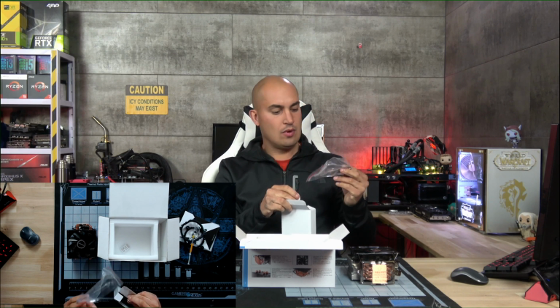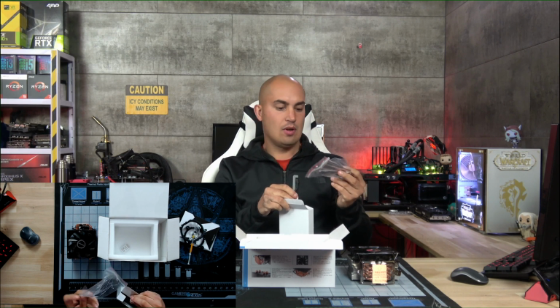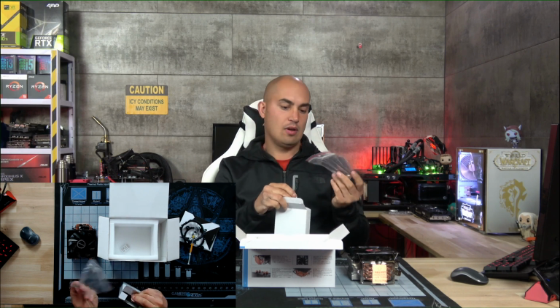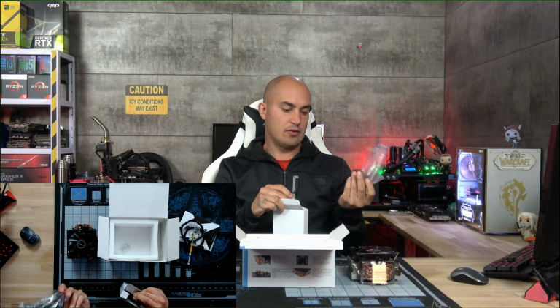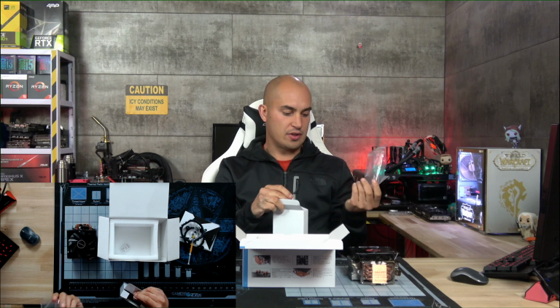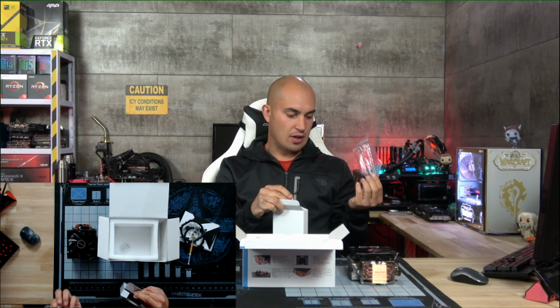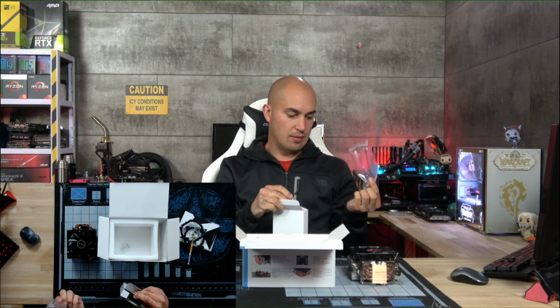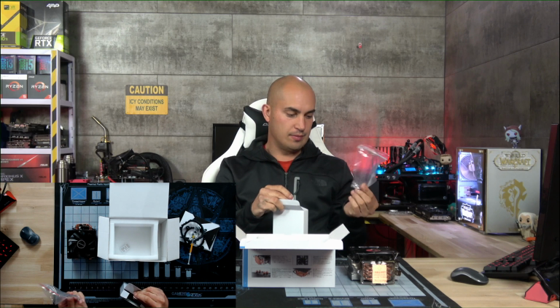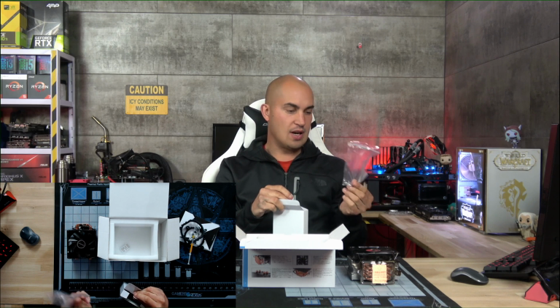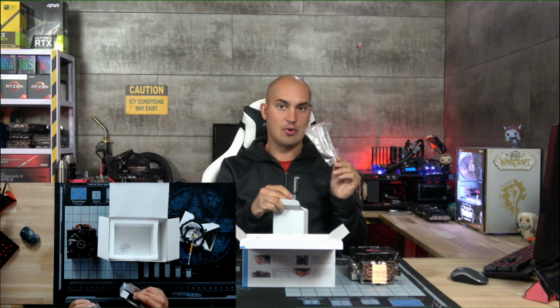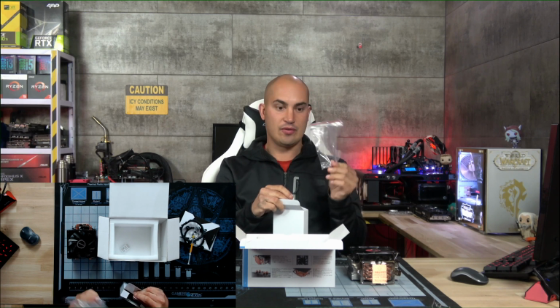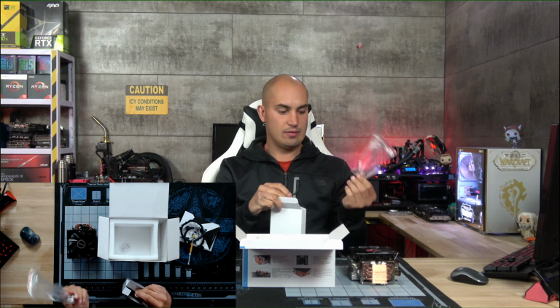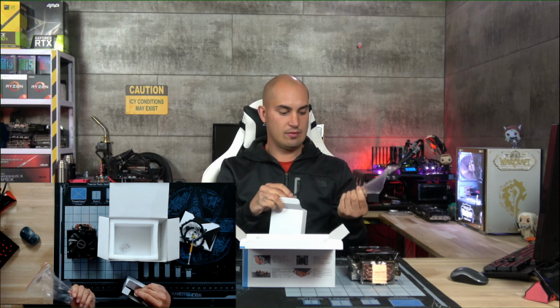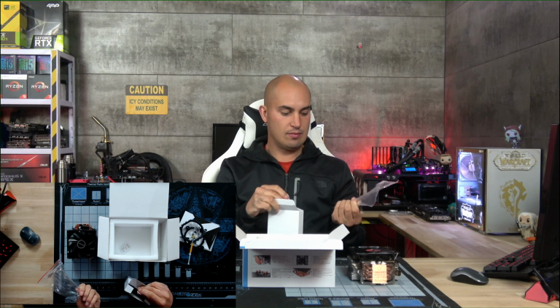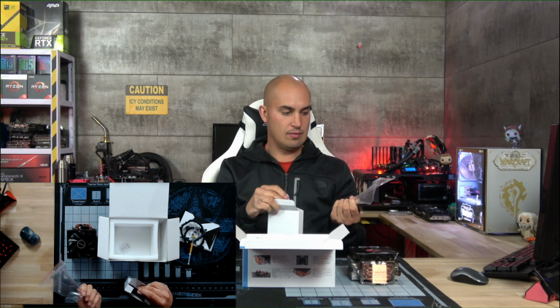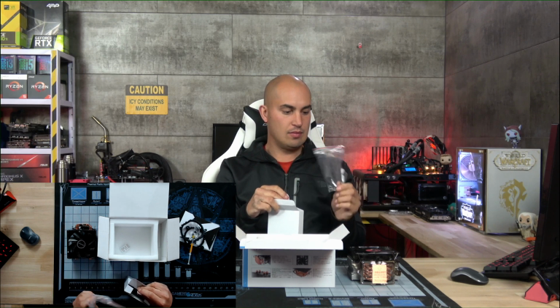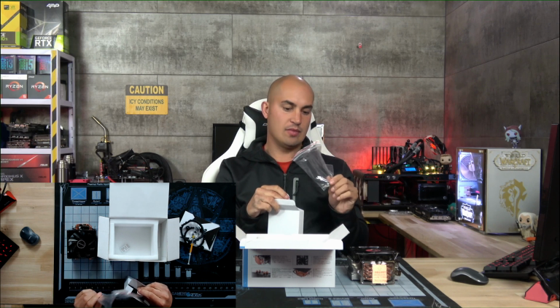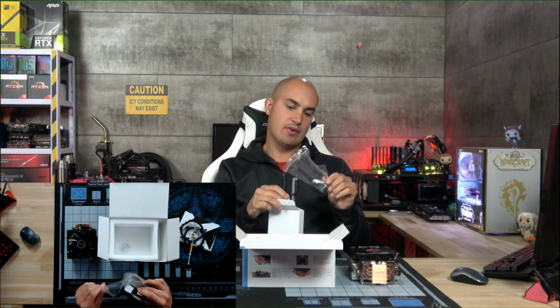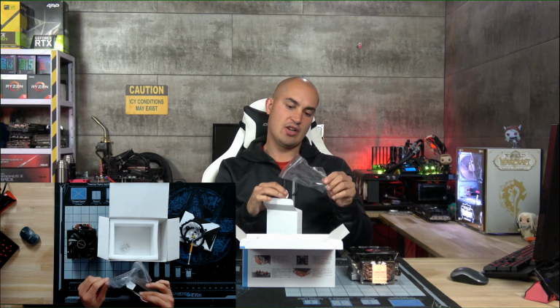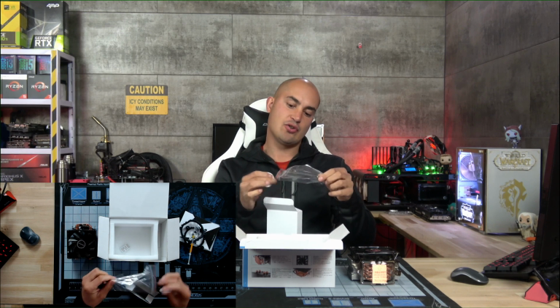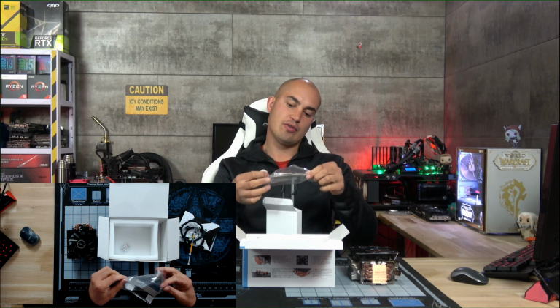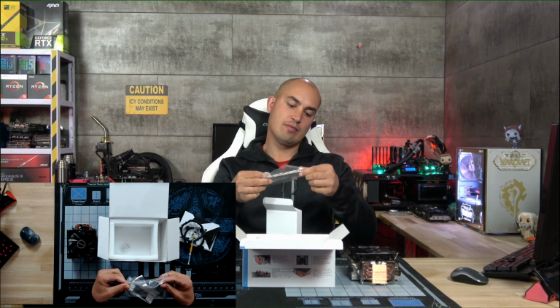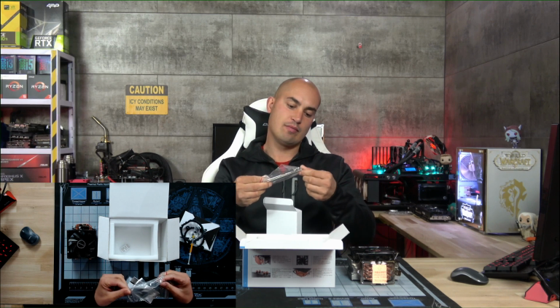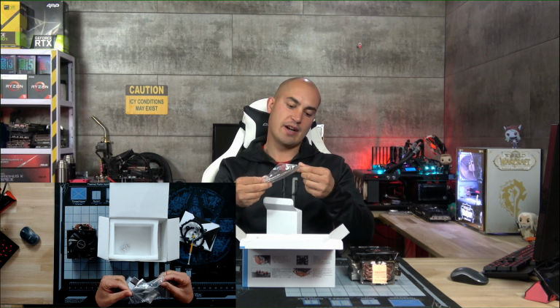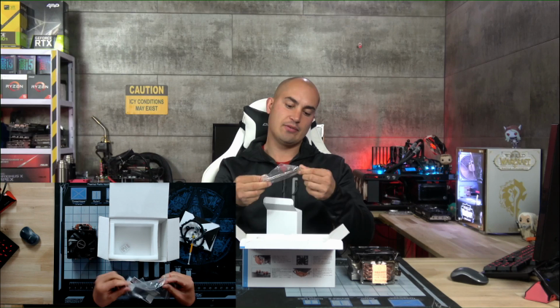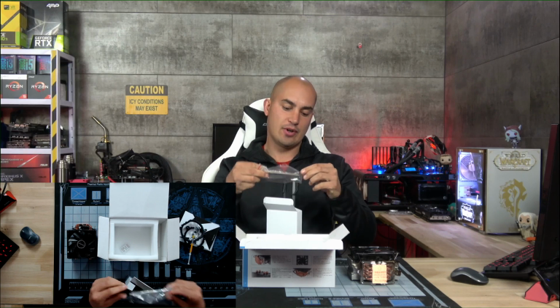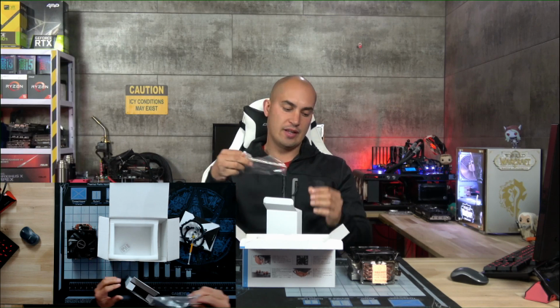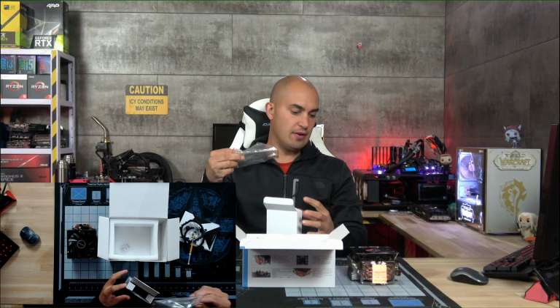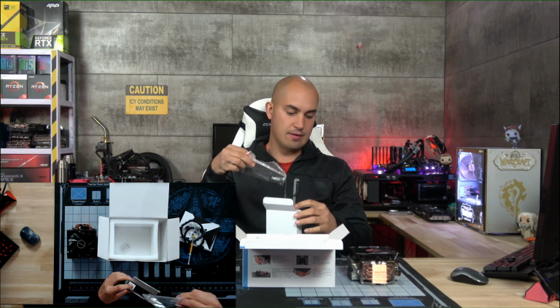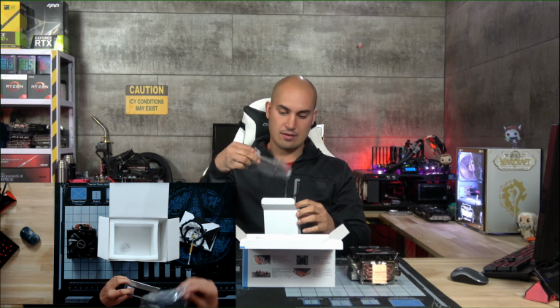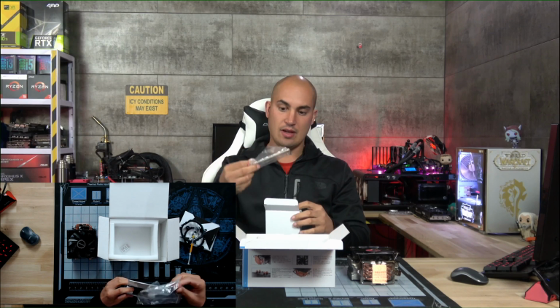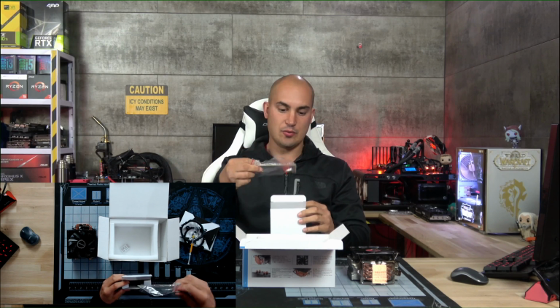We also have thermal paste included, and a couple of retention brackets for an additional fan, I suppose.